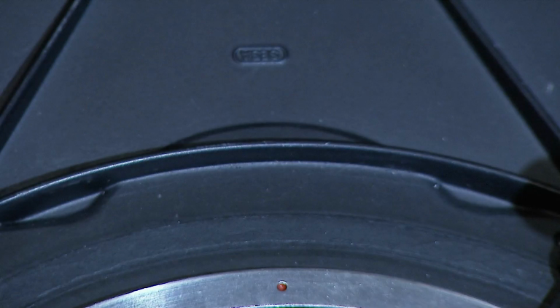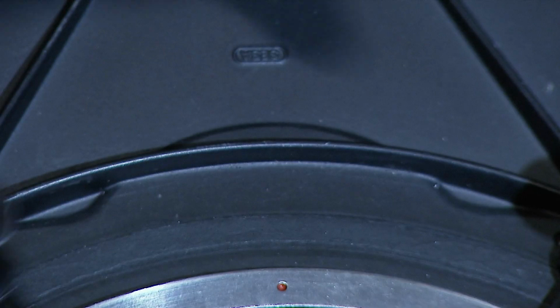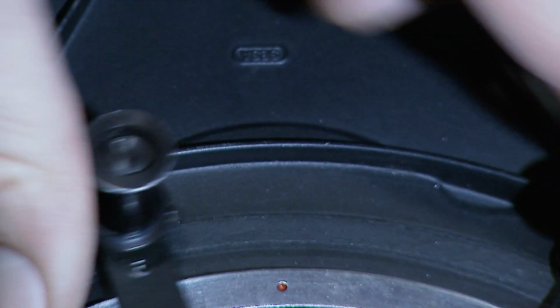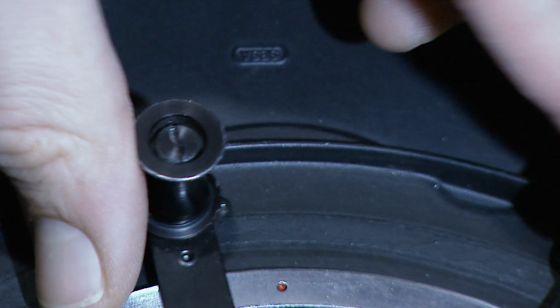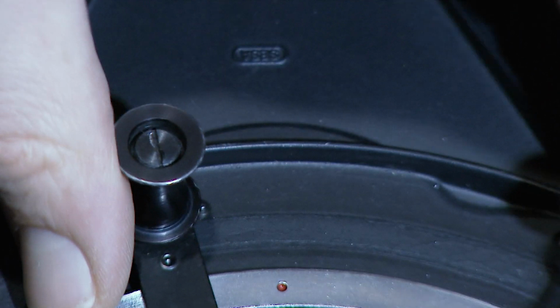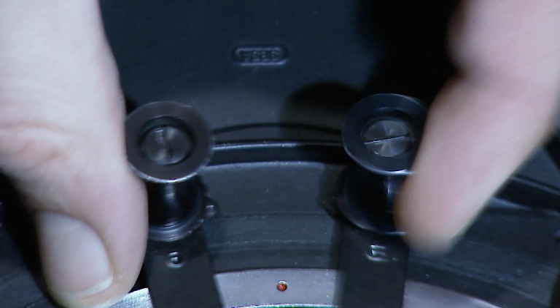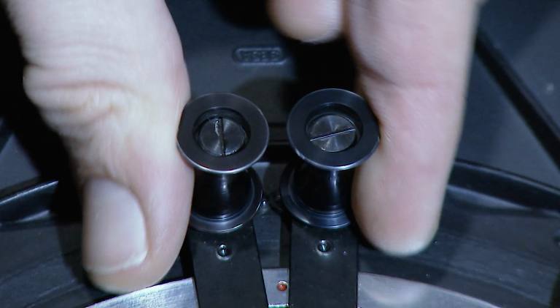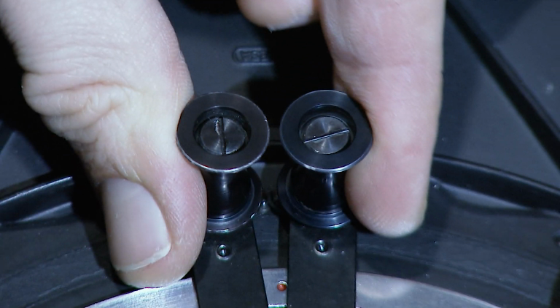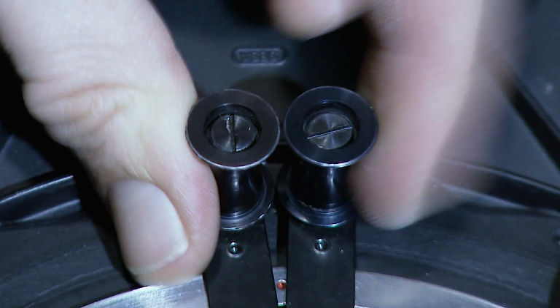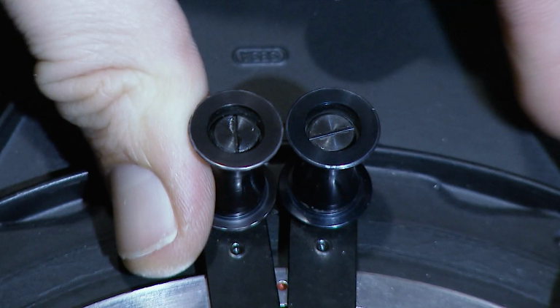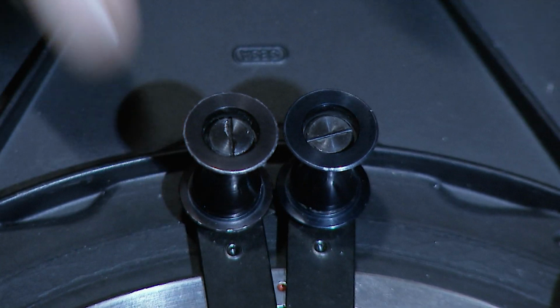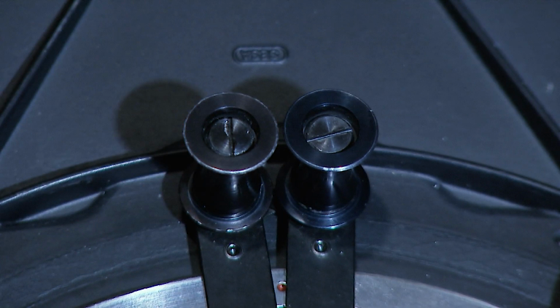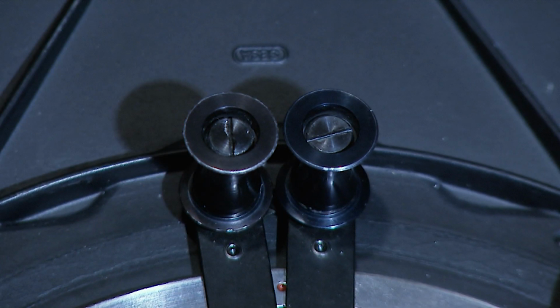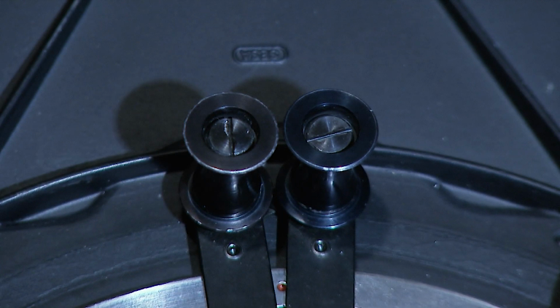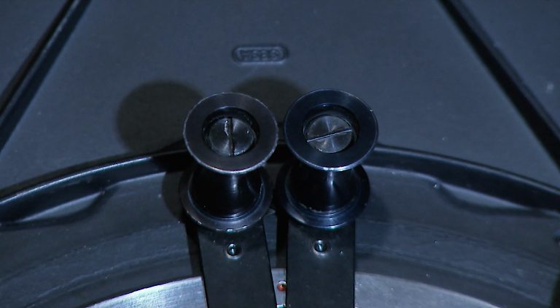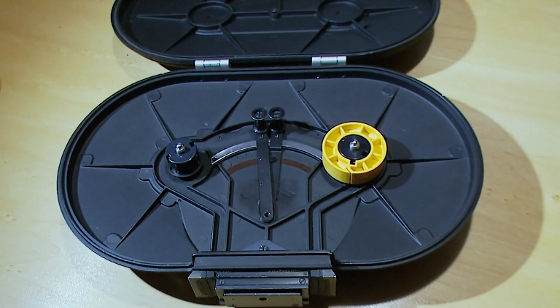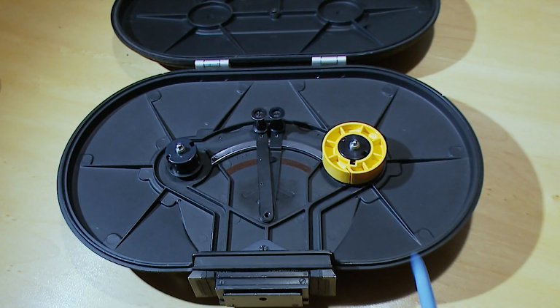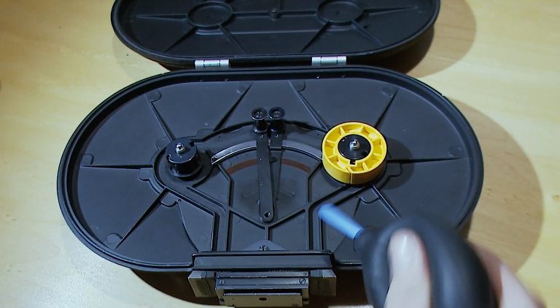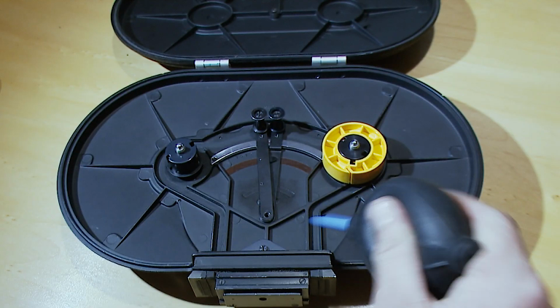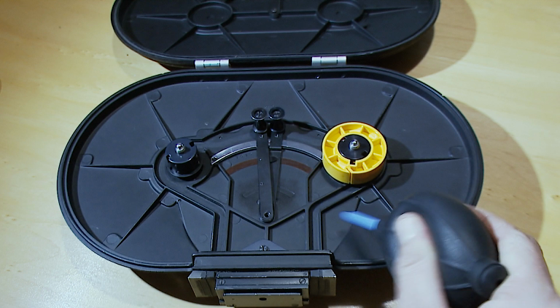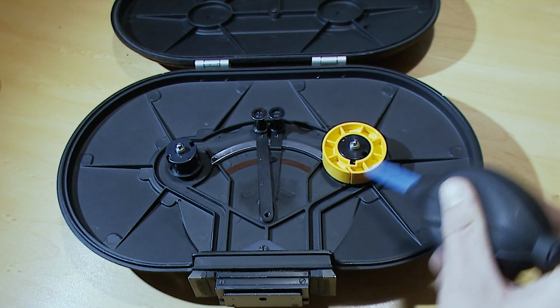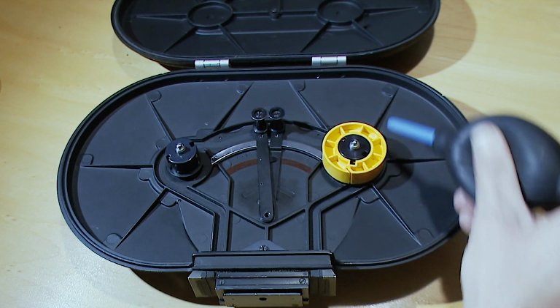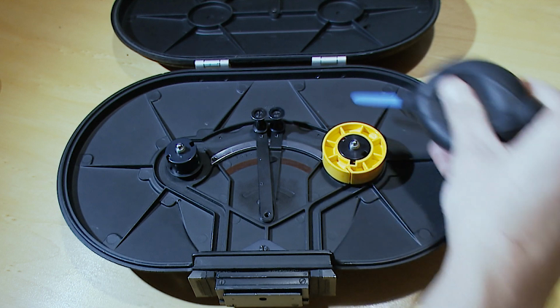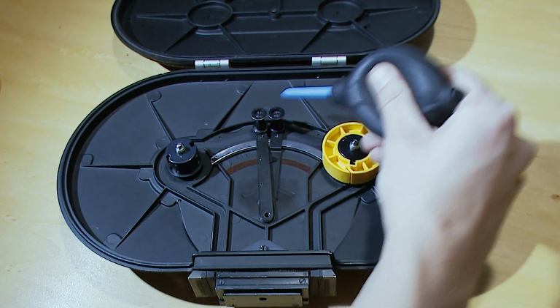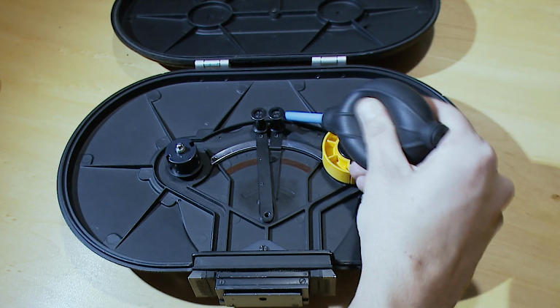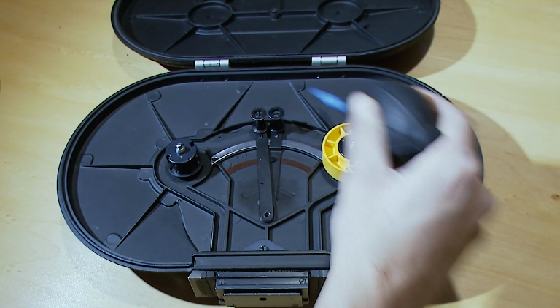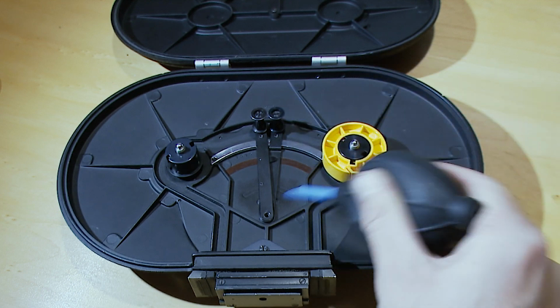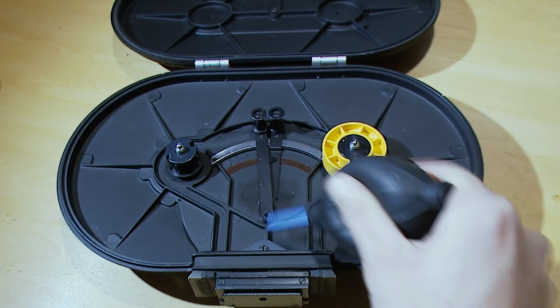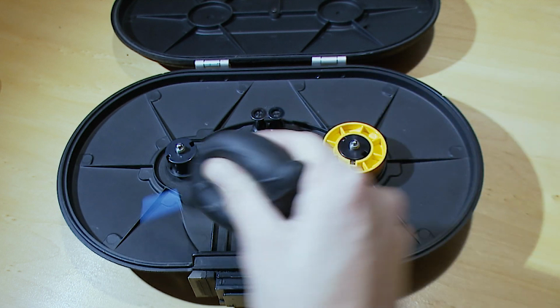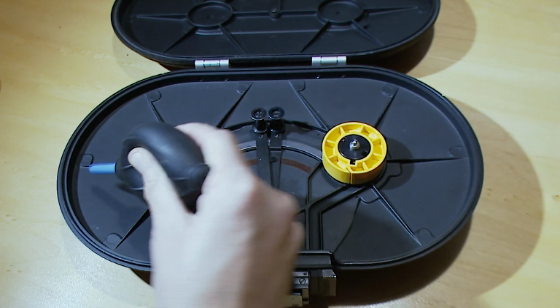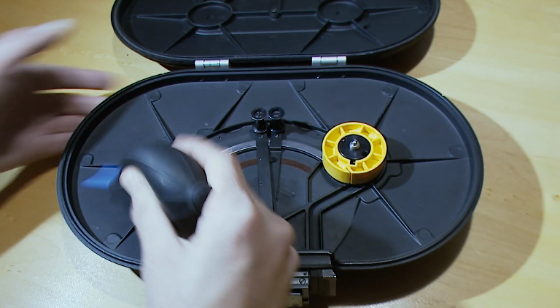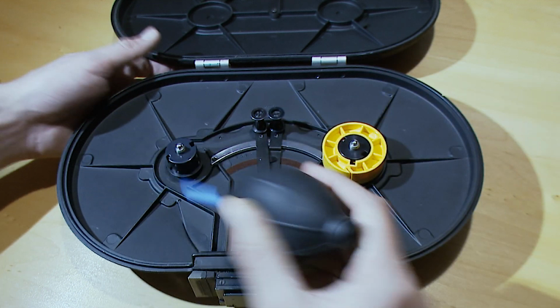Join the two guide rollers together. Before moving on, make sure your magazine is clean and dust-free.